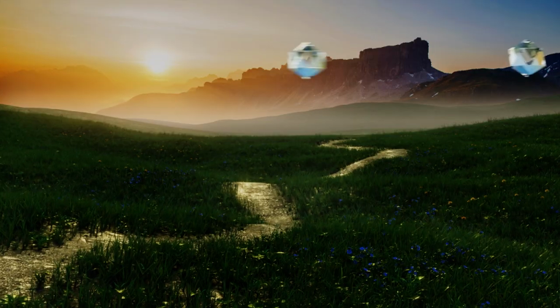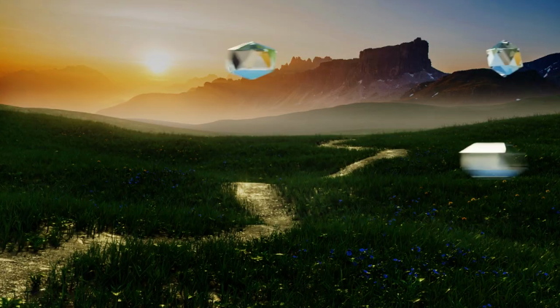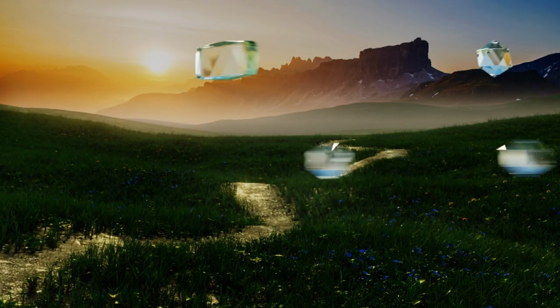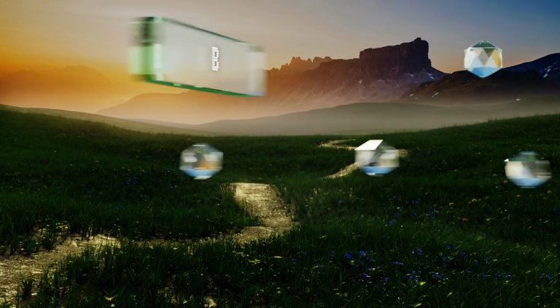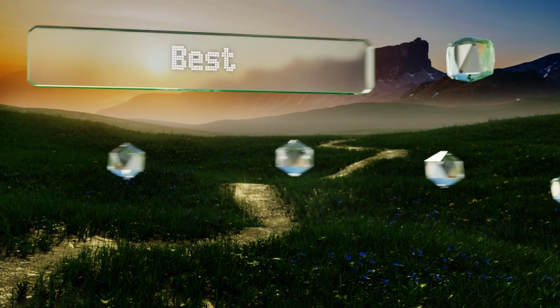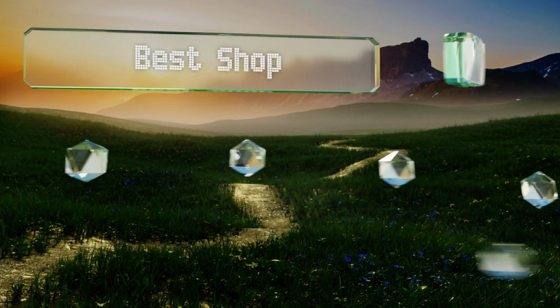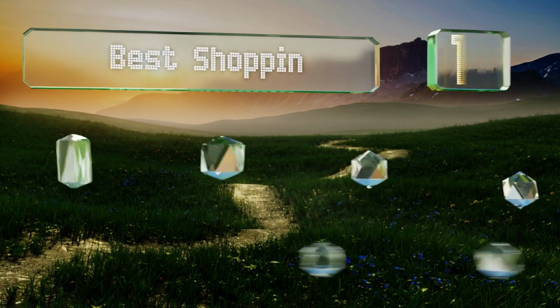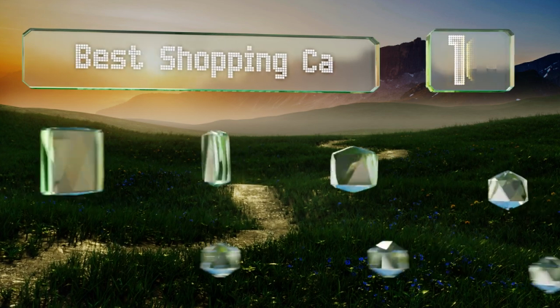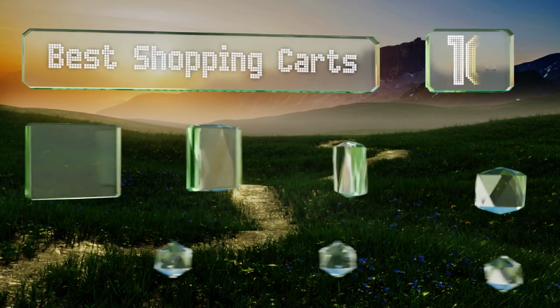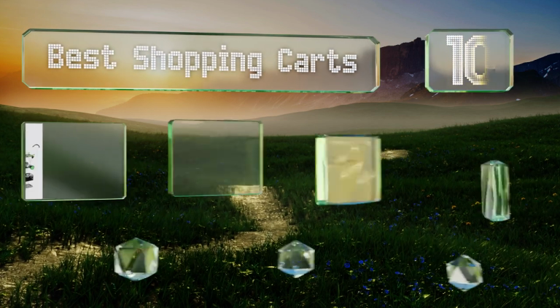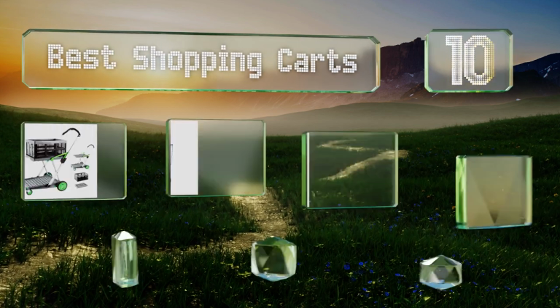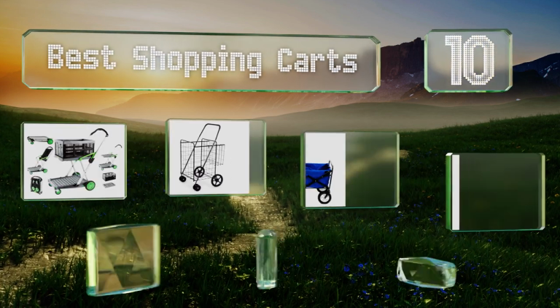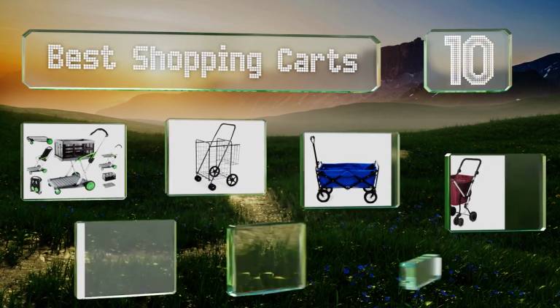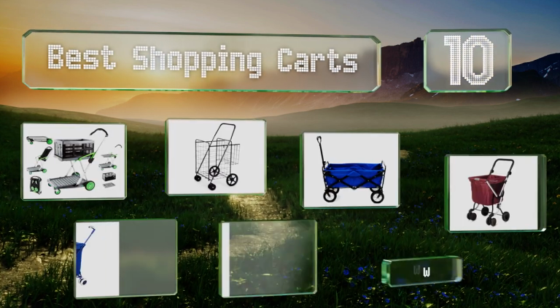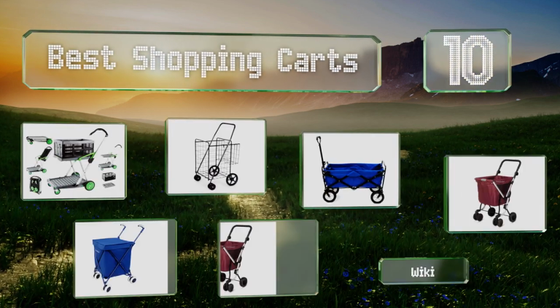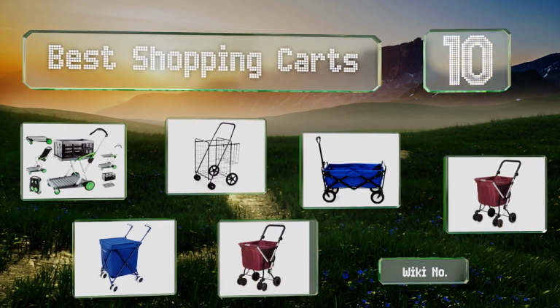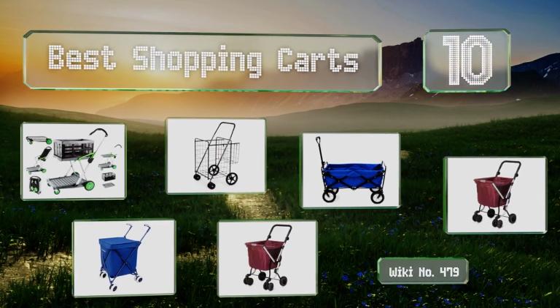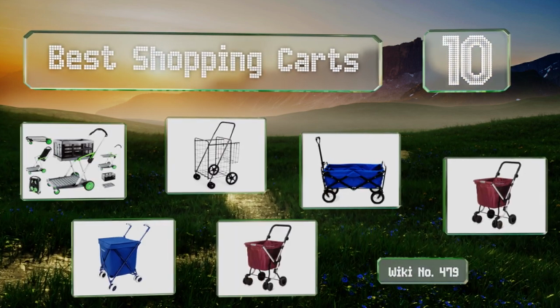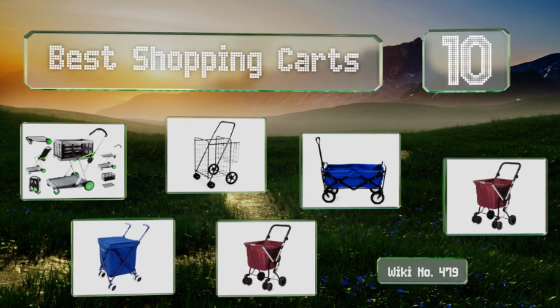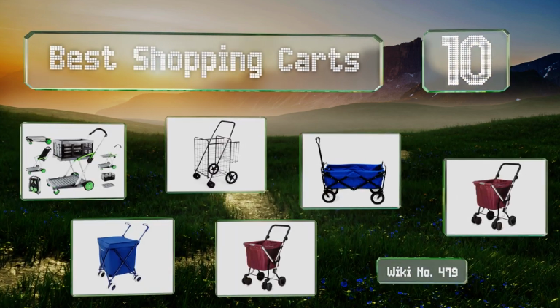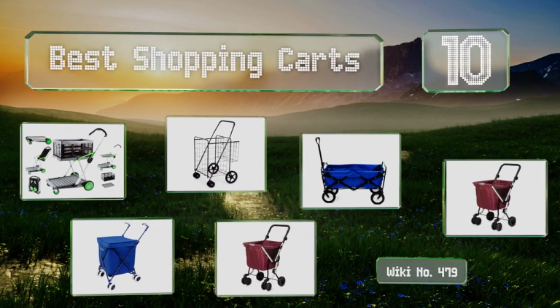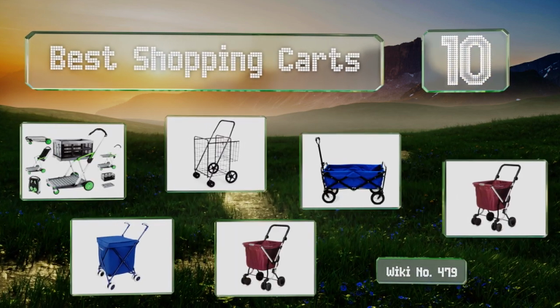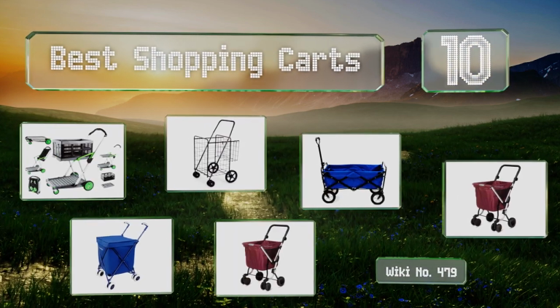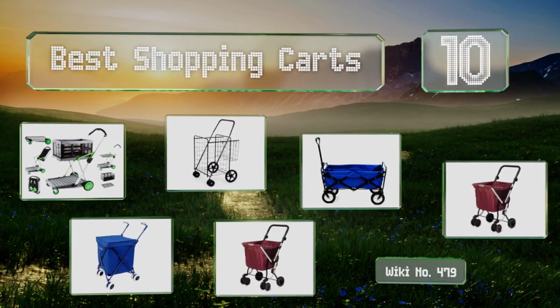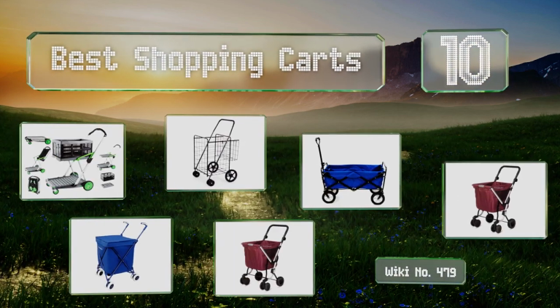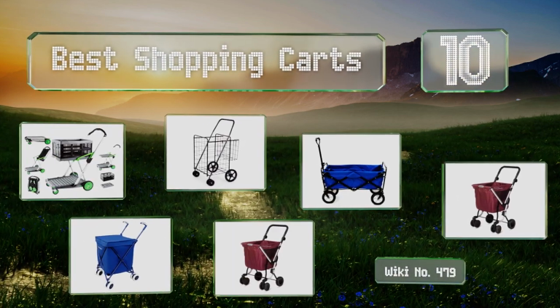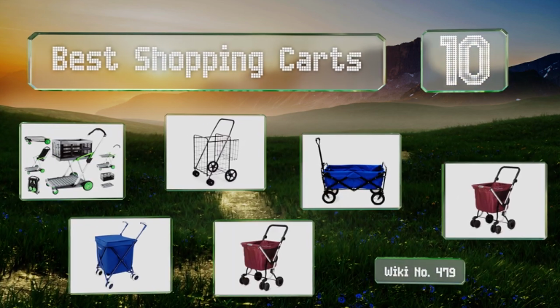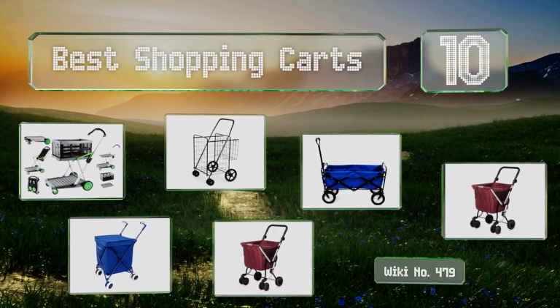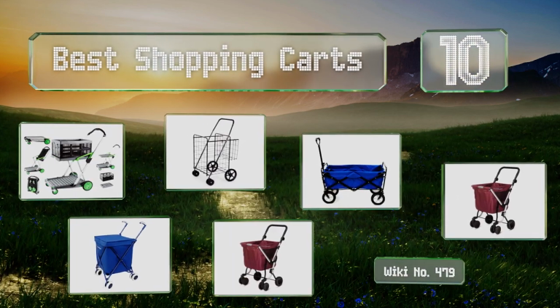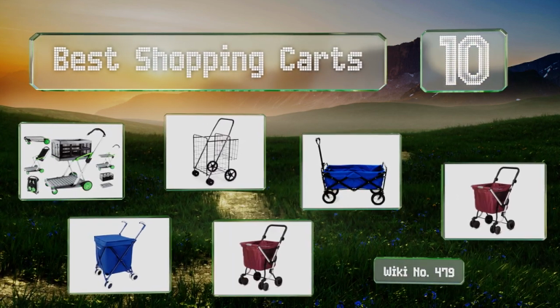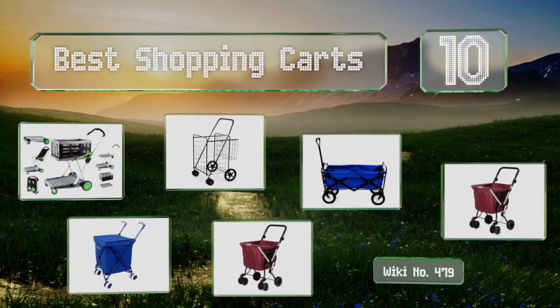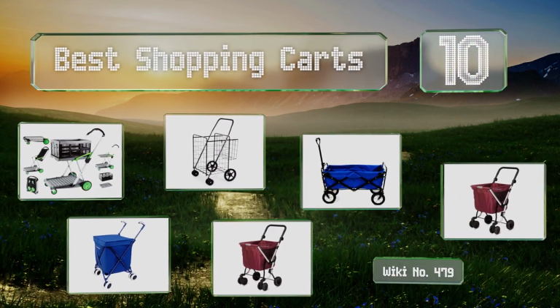EasyVid presents the 10 best shopping carts. Let's get started with the list.